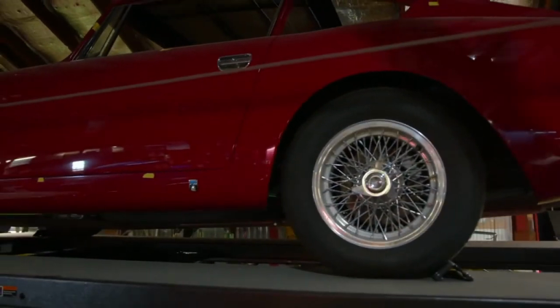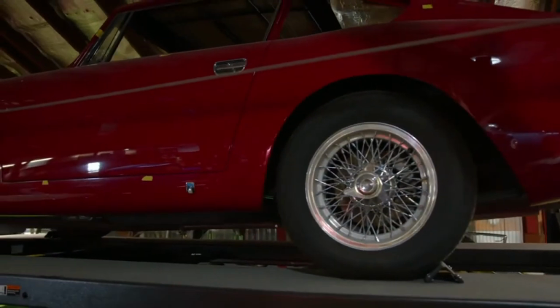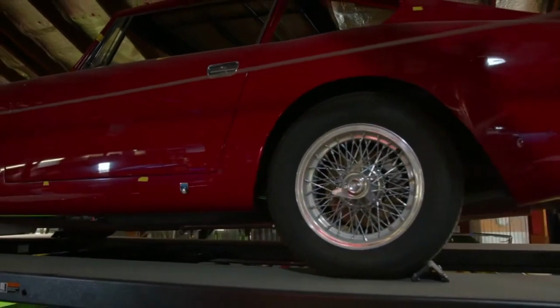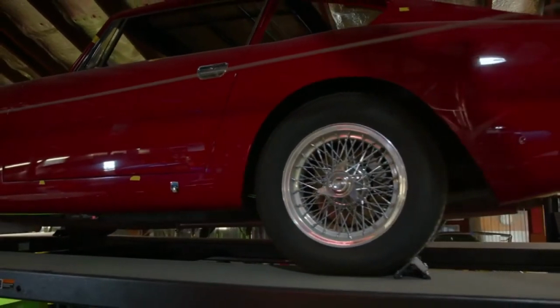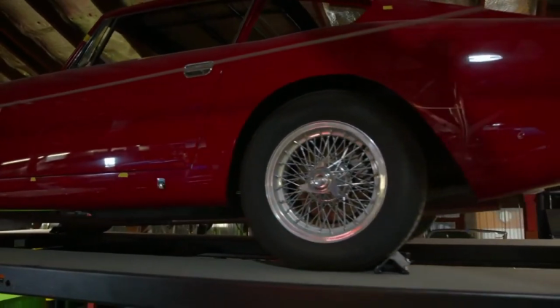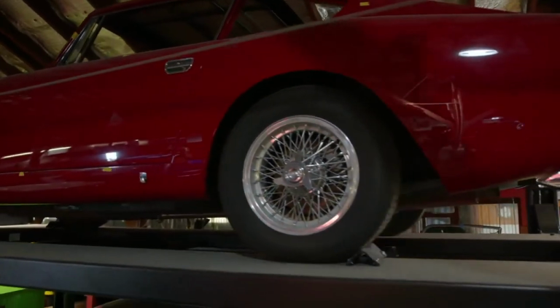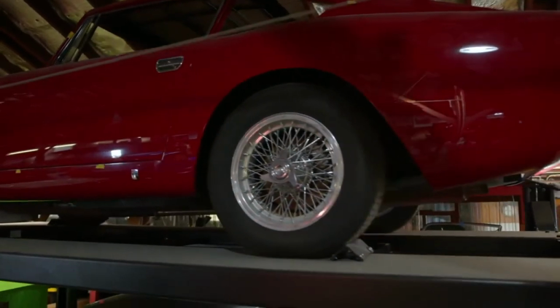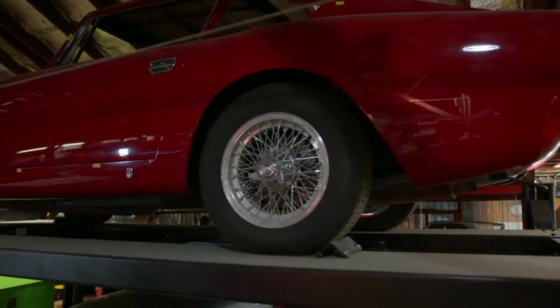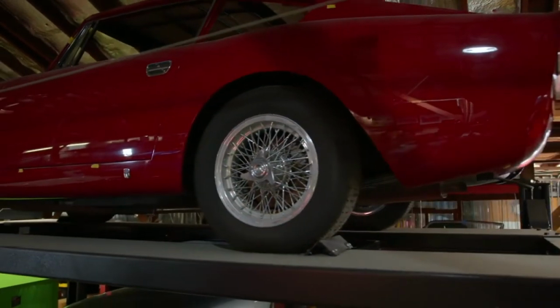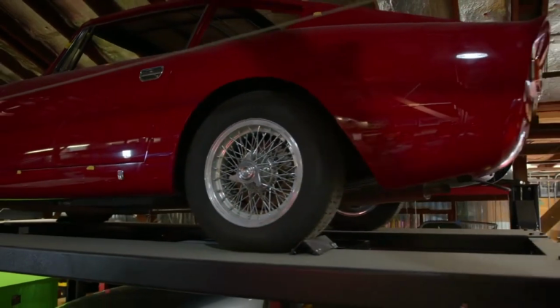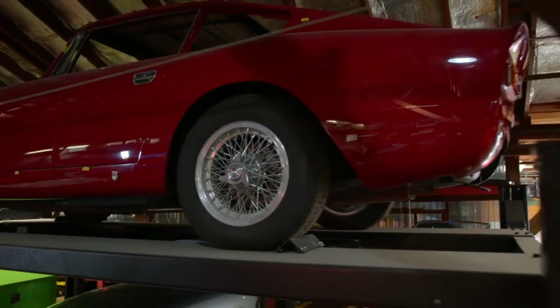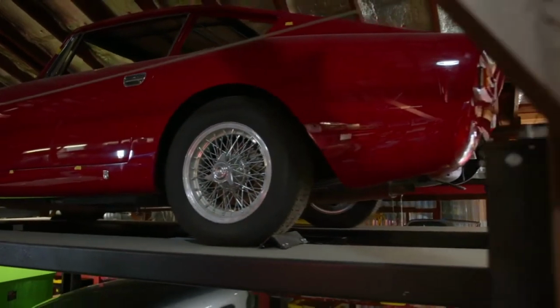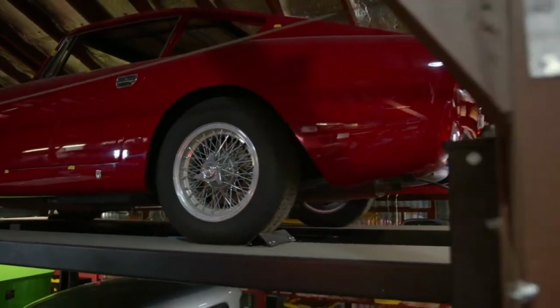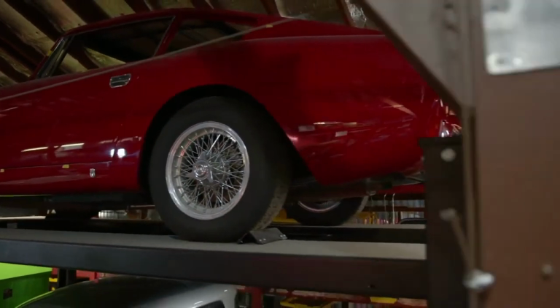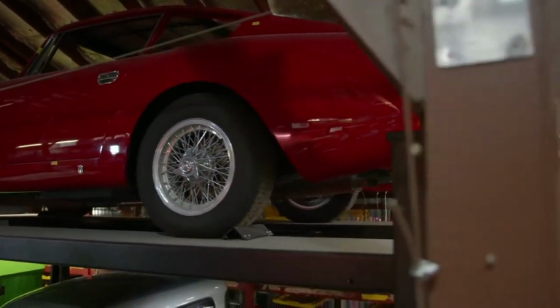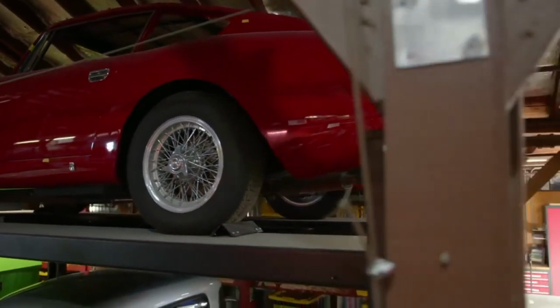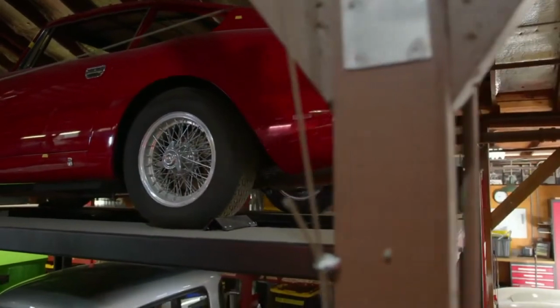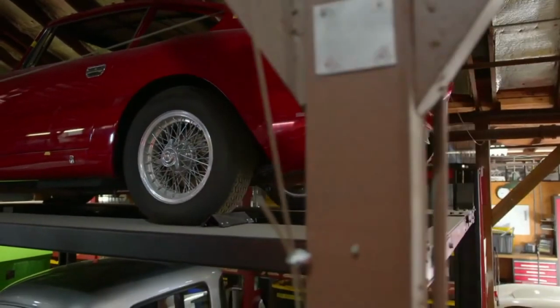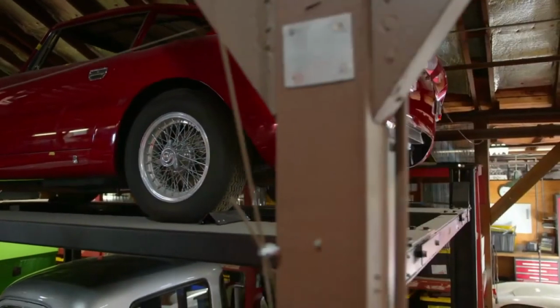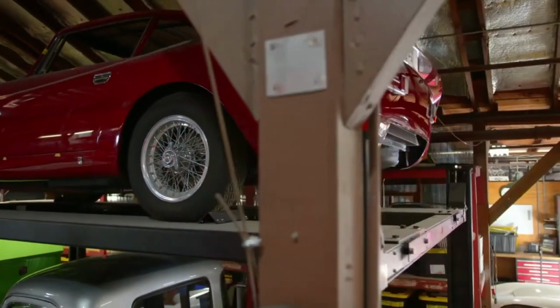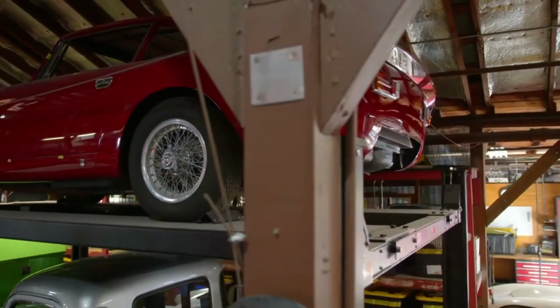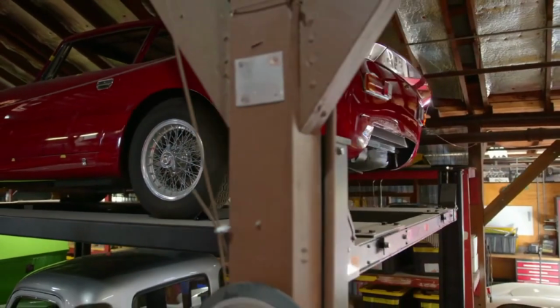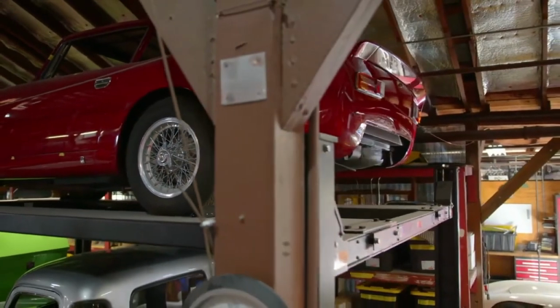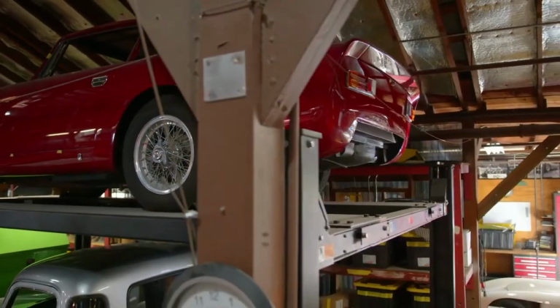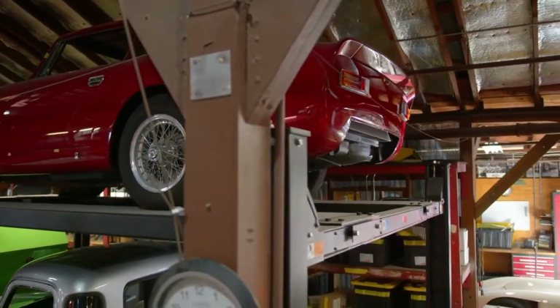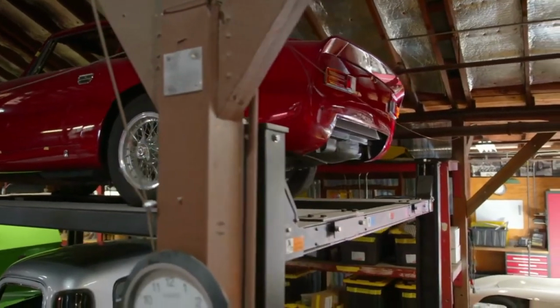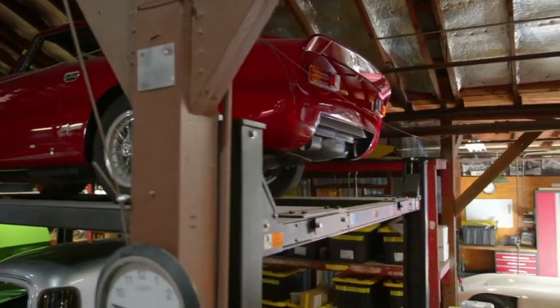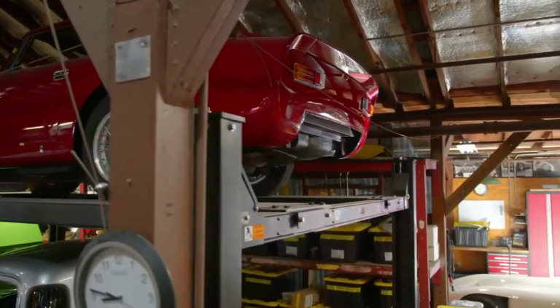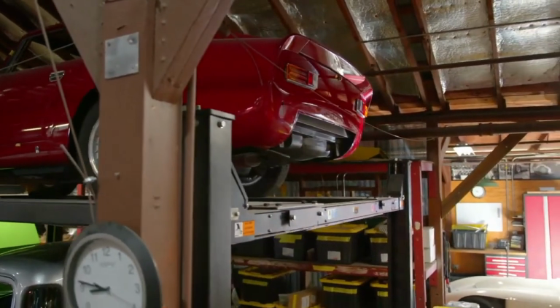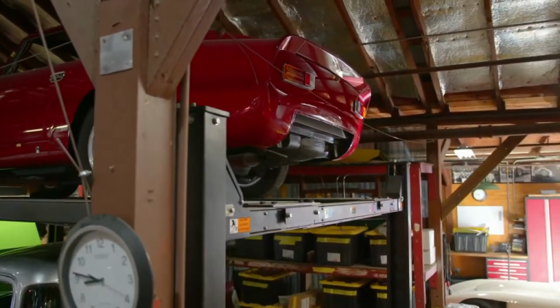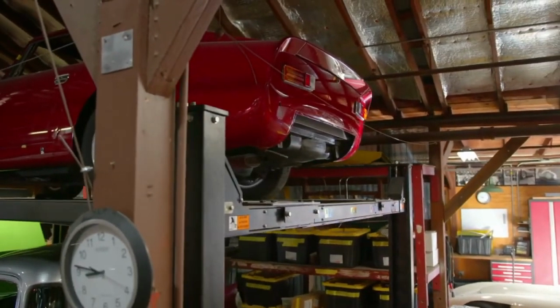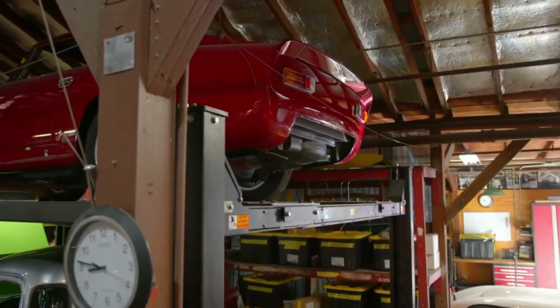The client lives in the UK — you'll see this Maserati at Silverstone next year.